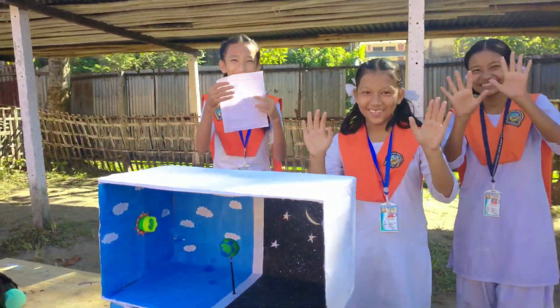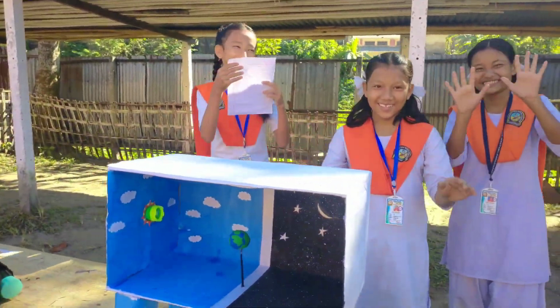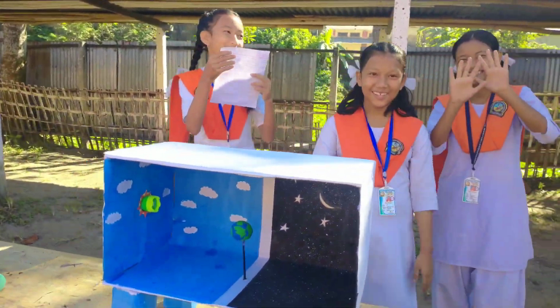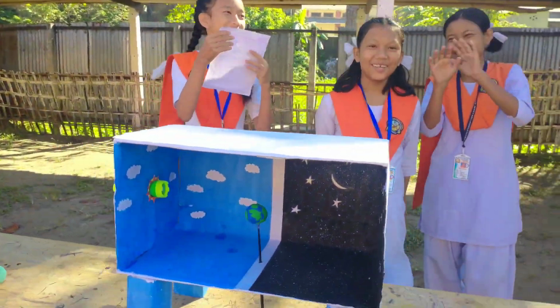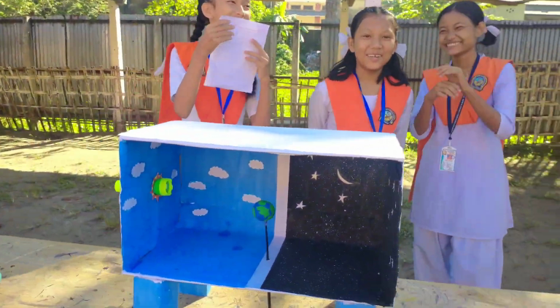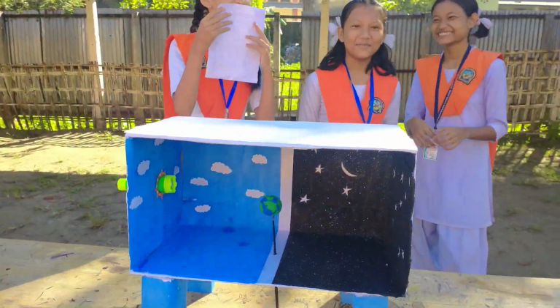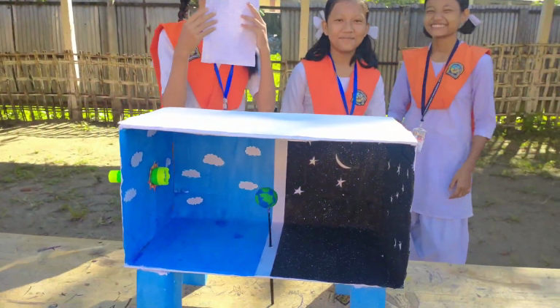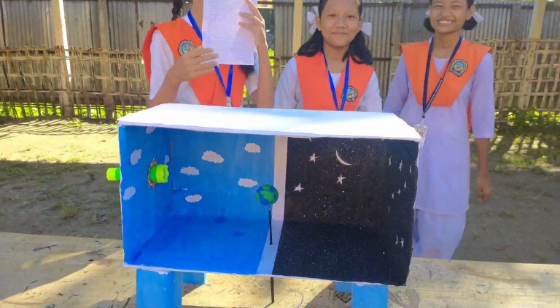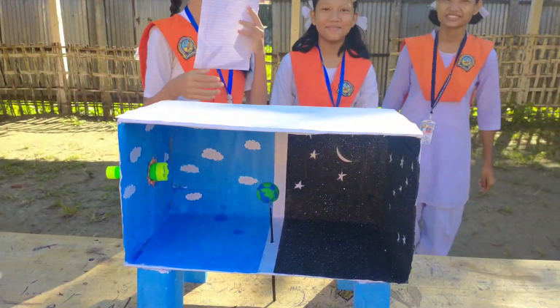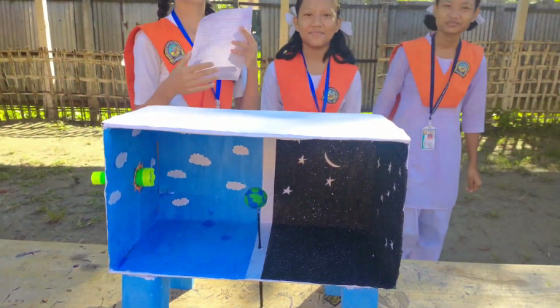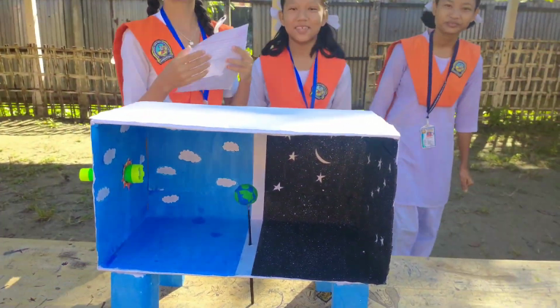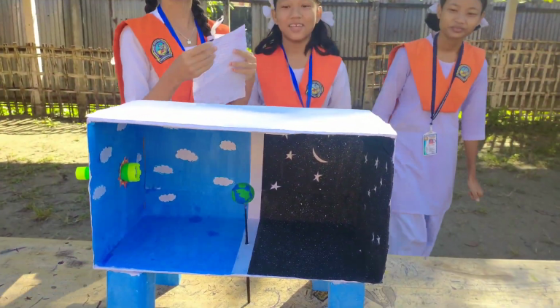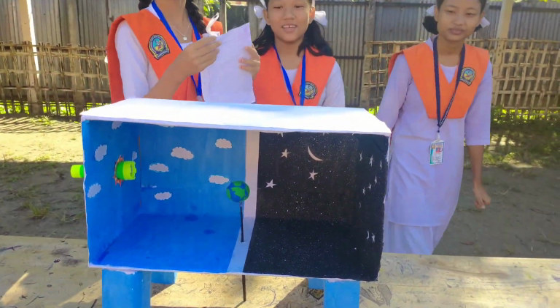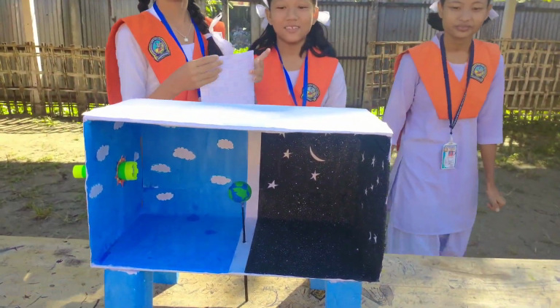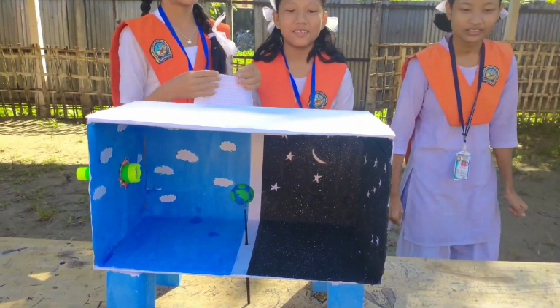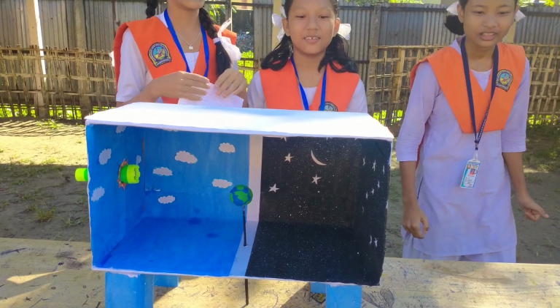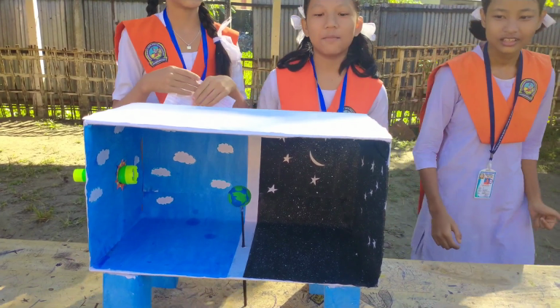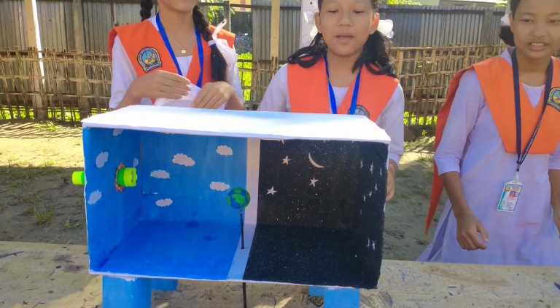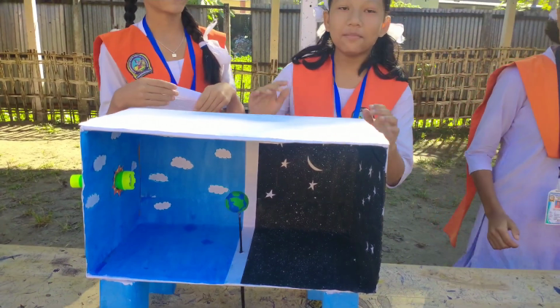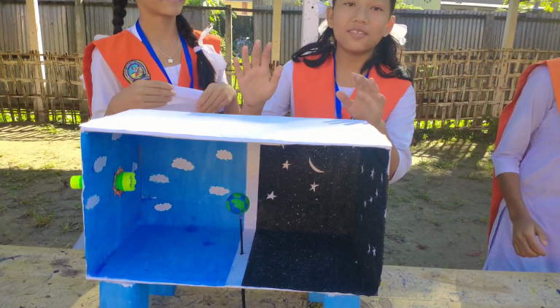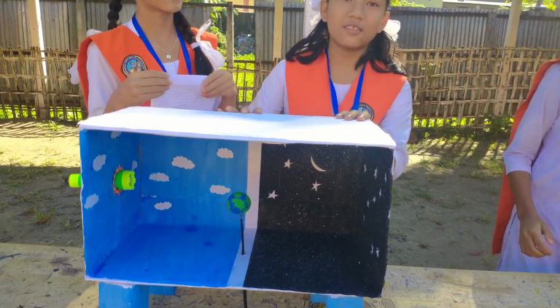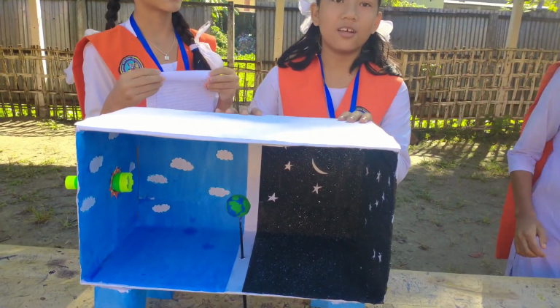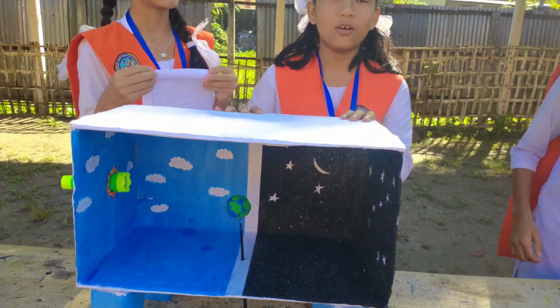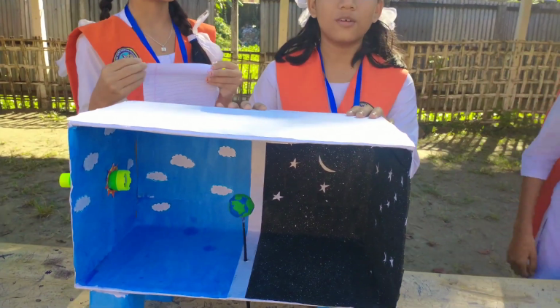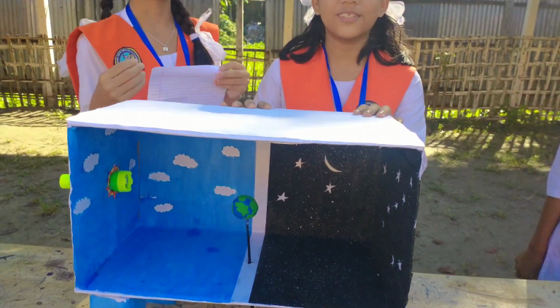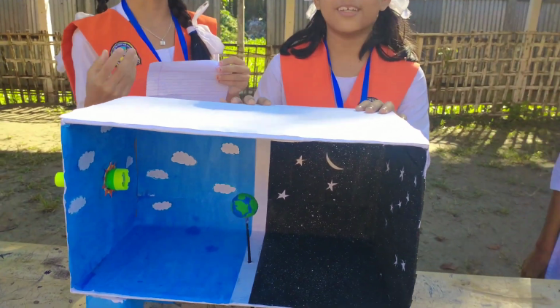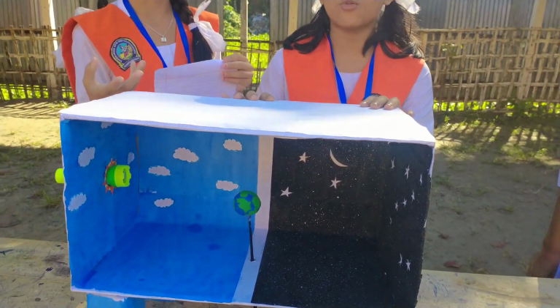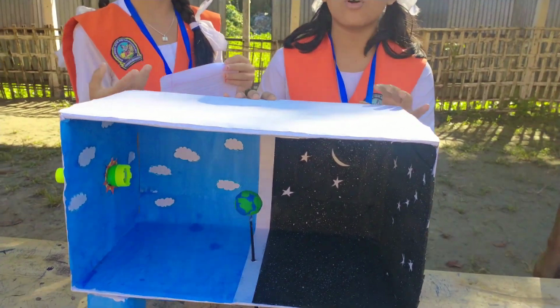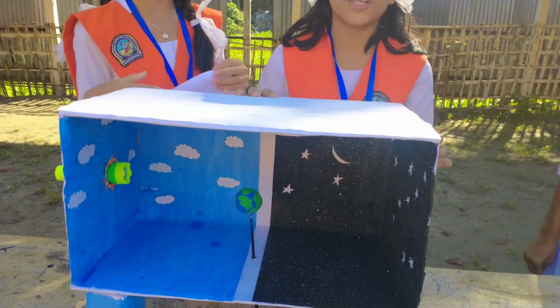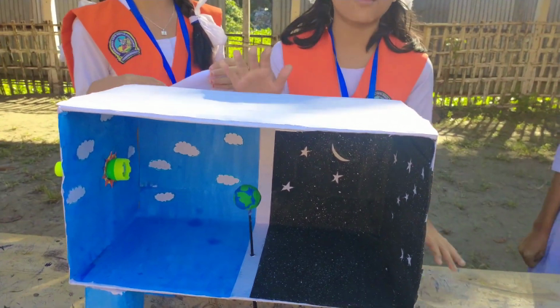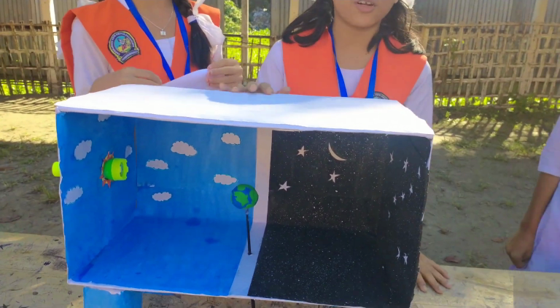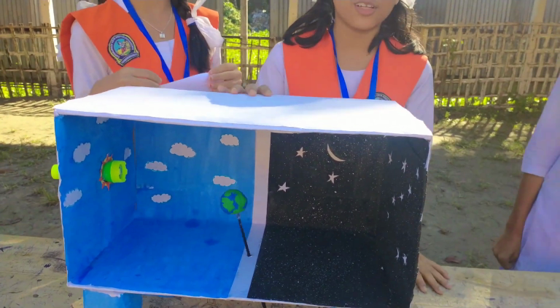Can you explain? Ma'am, this is a linear water model.